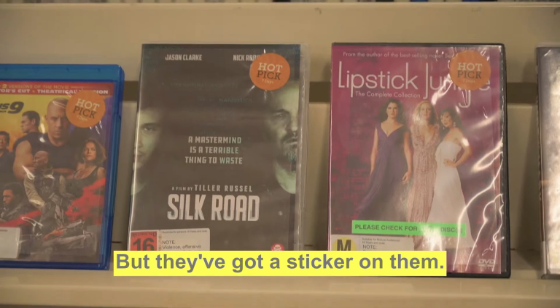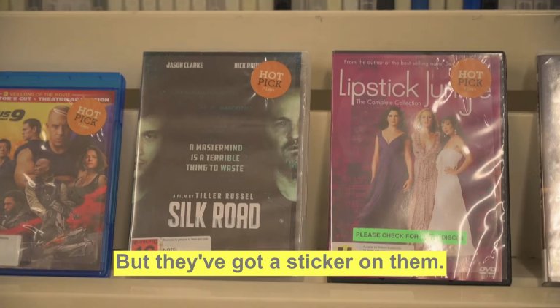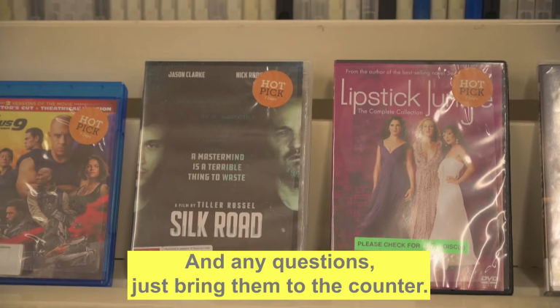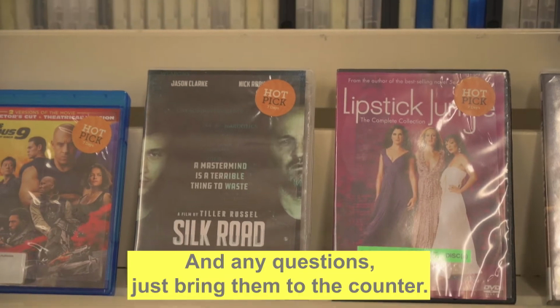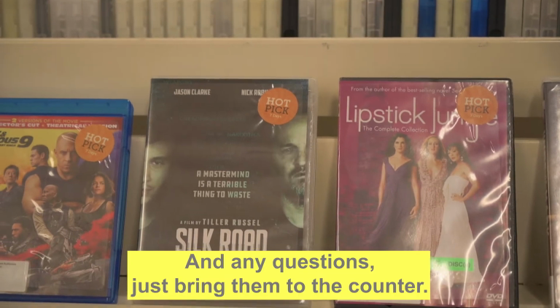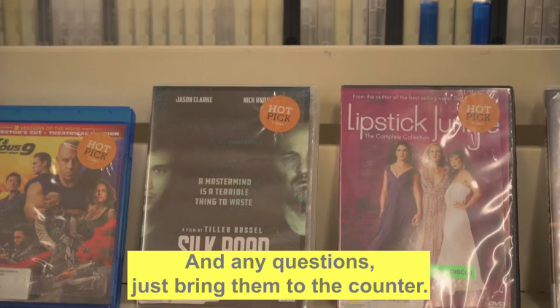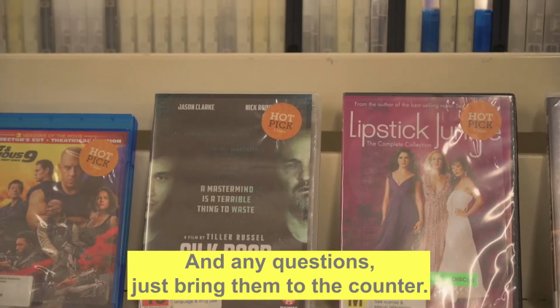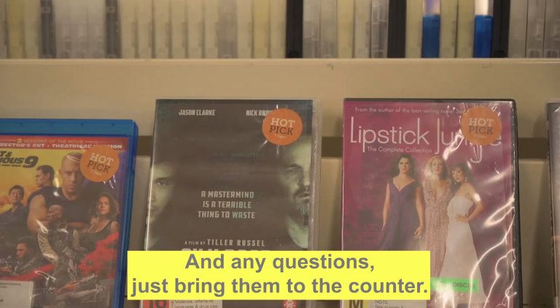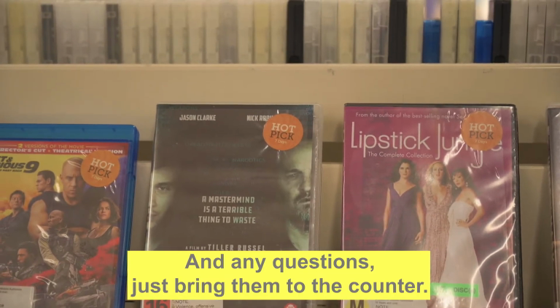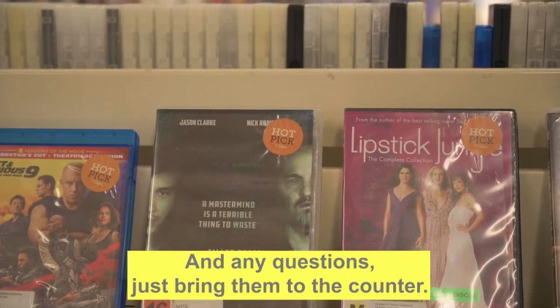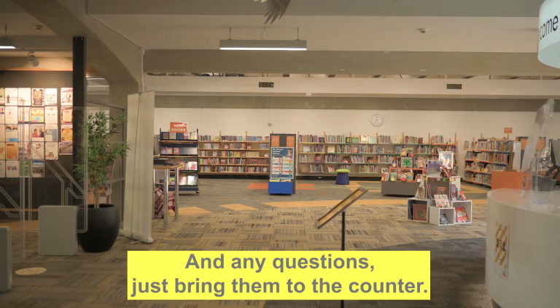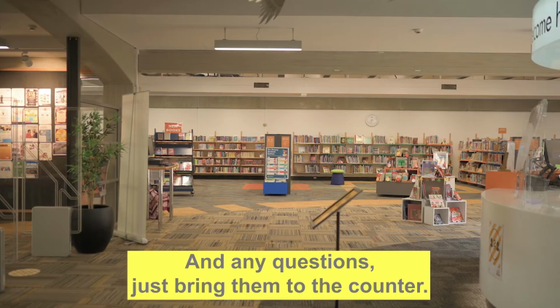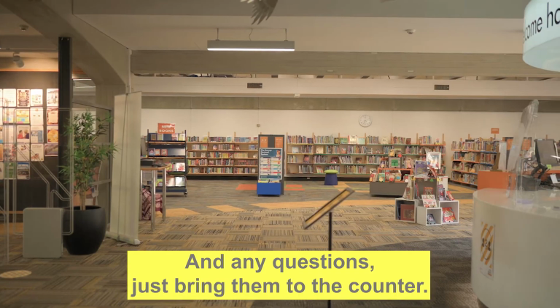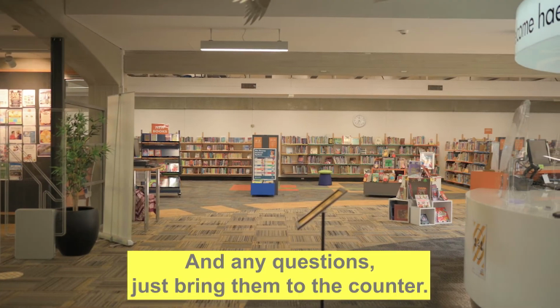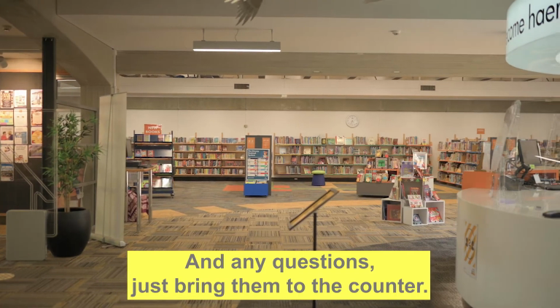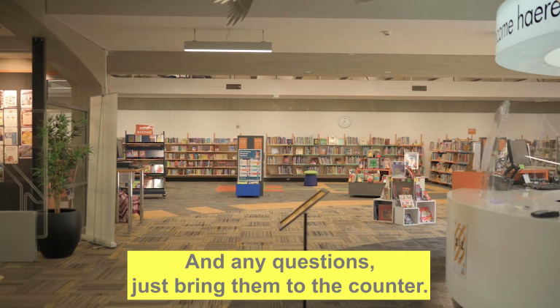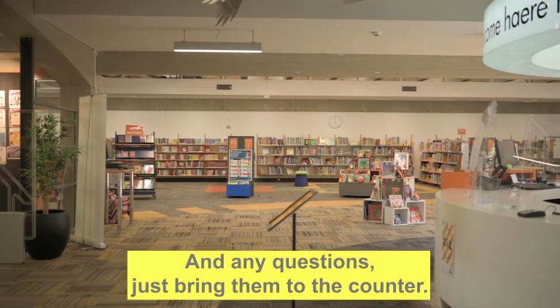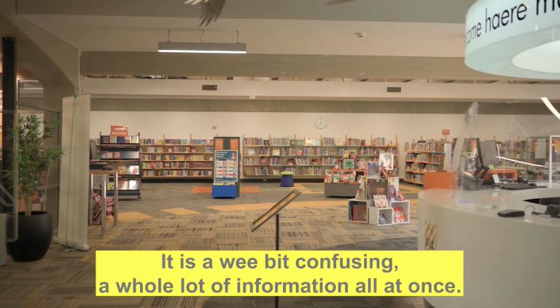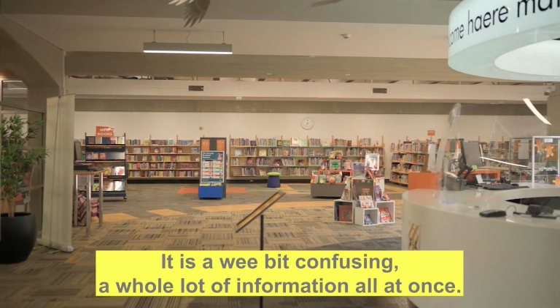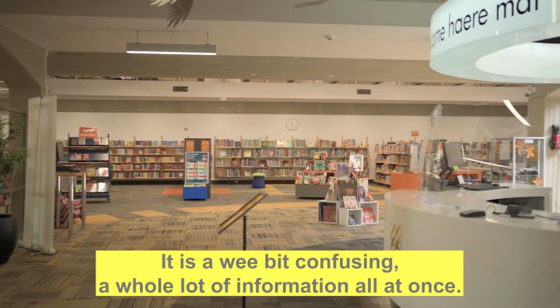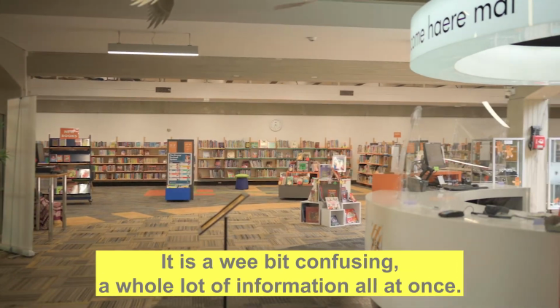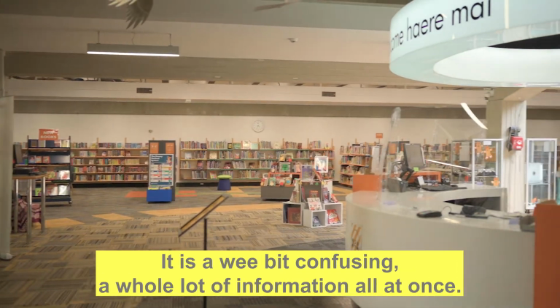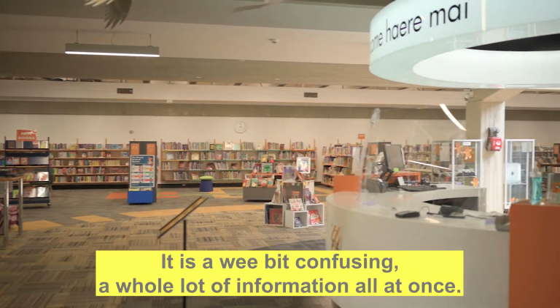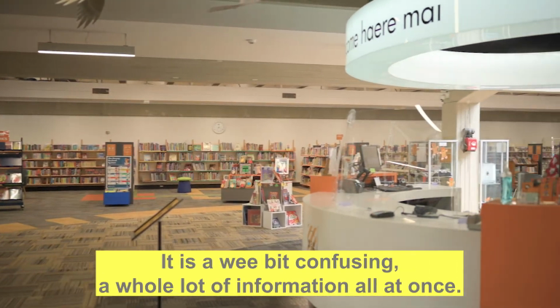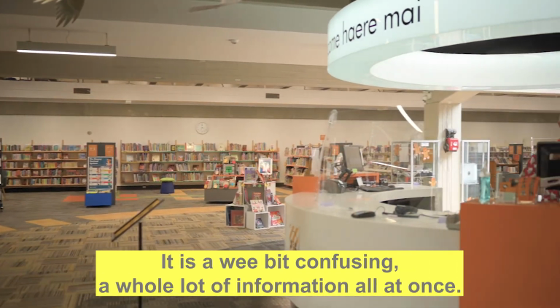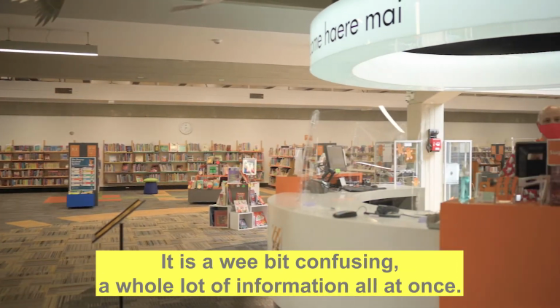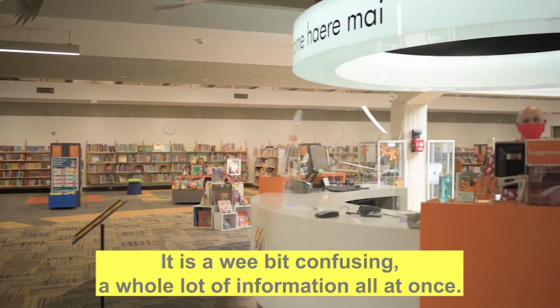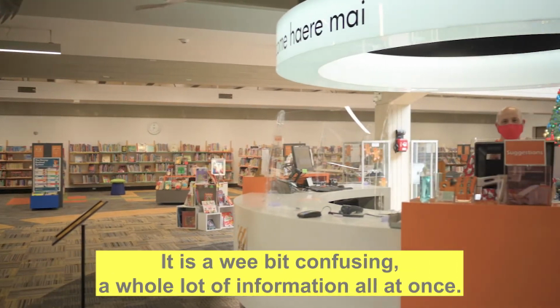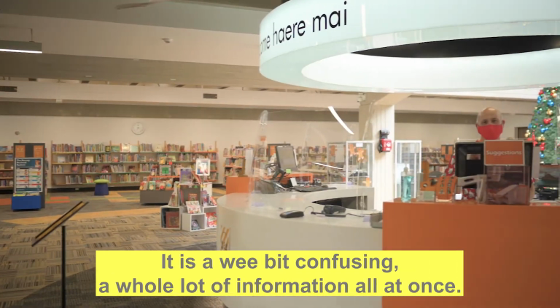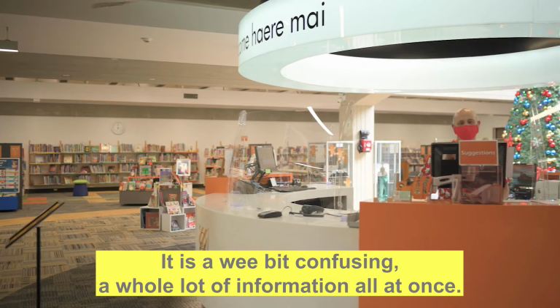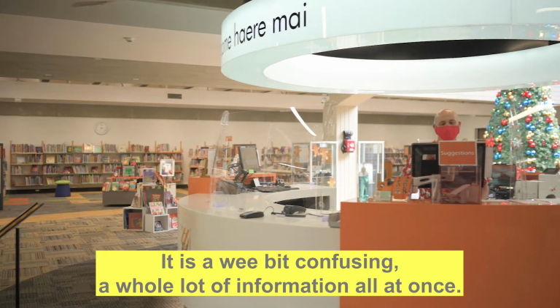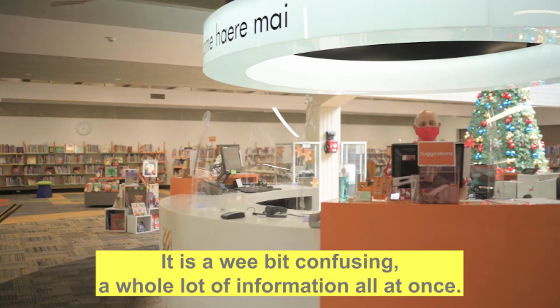And any questions, just bring them to the counter. It's a wee bit confusing — a whole lot of information all at once.